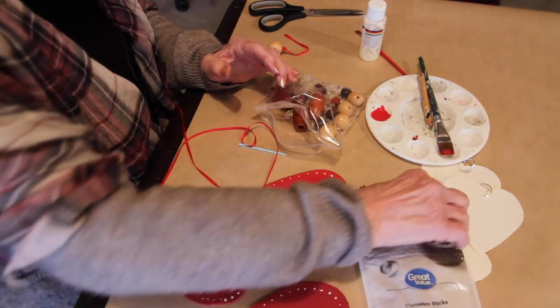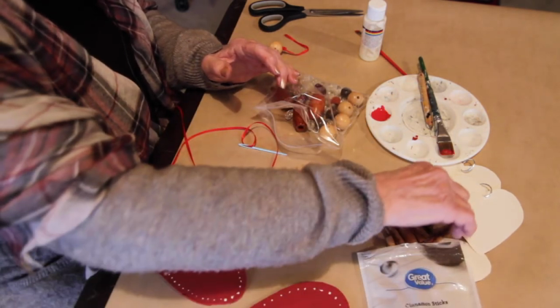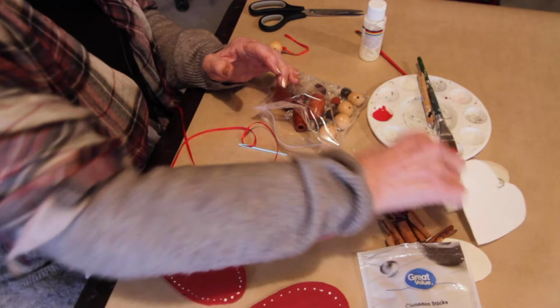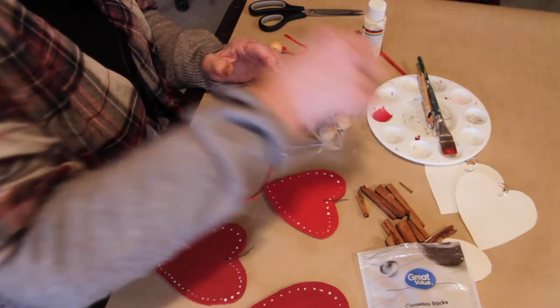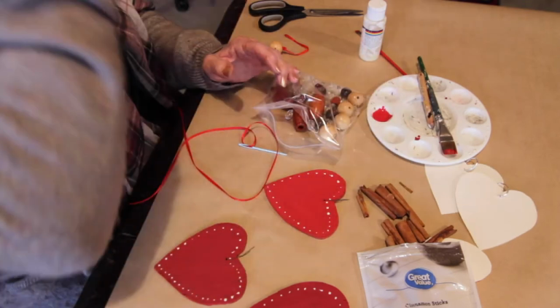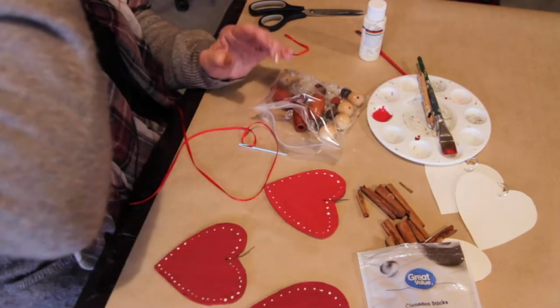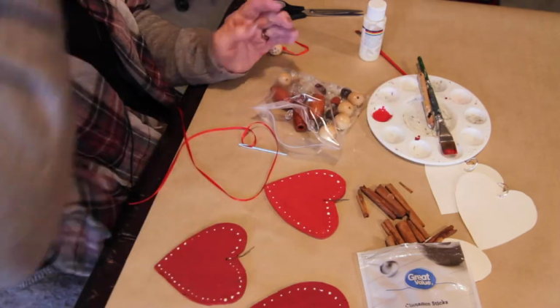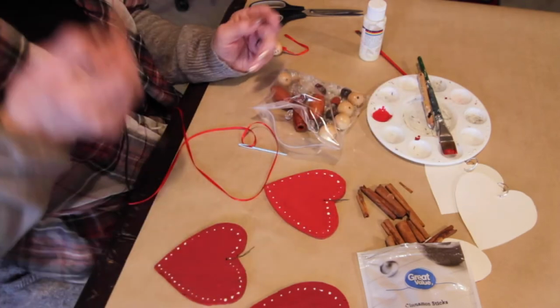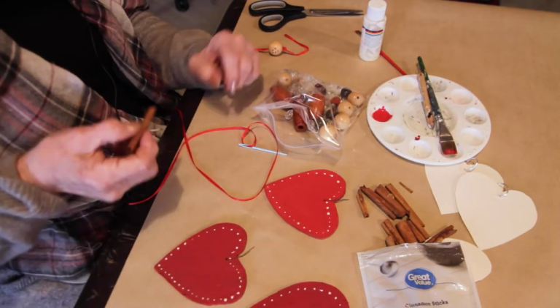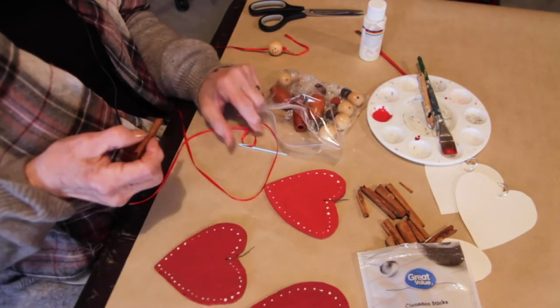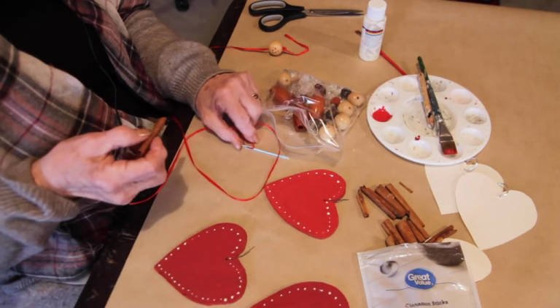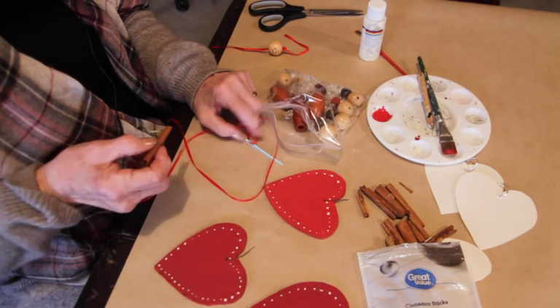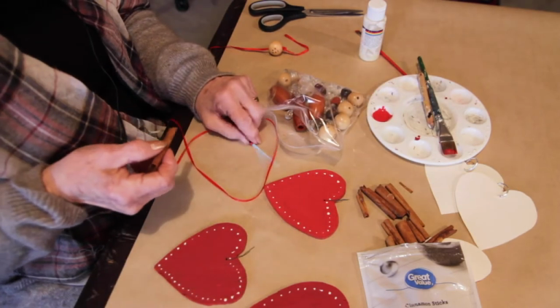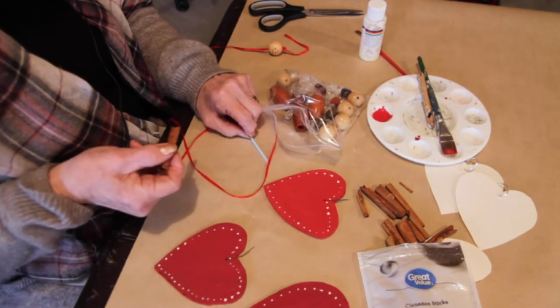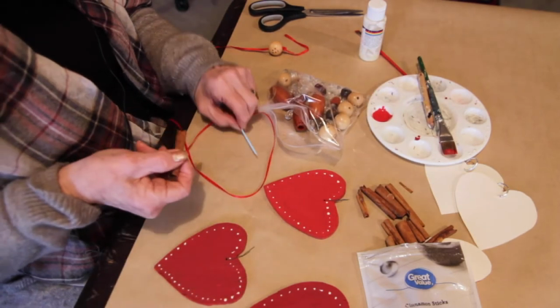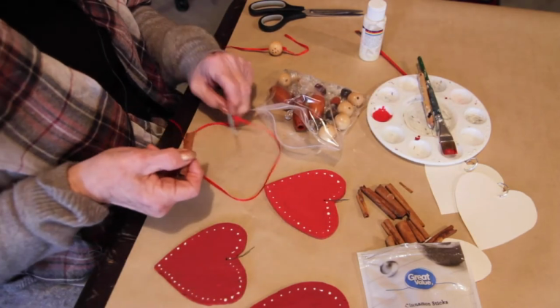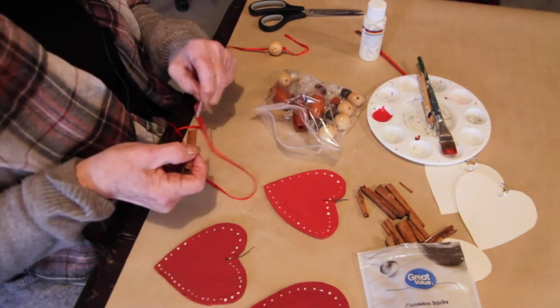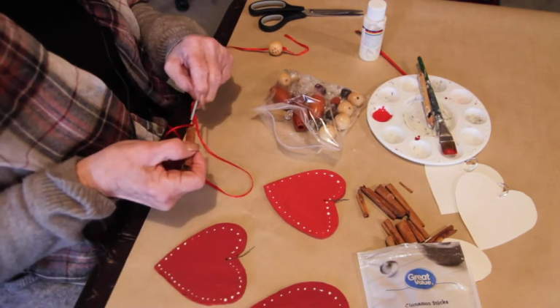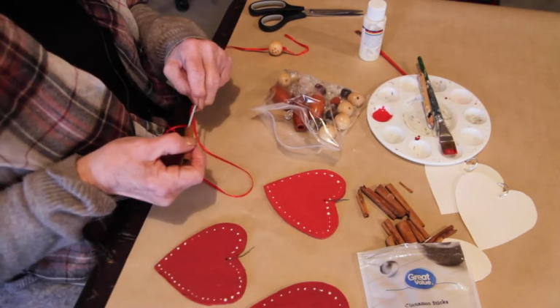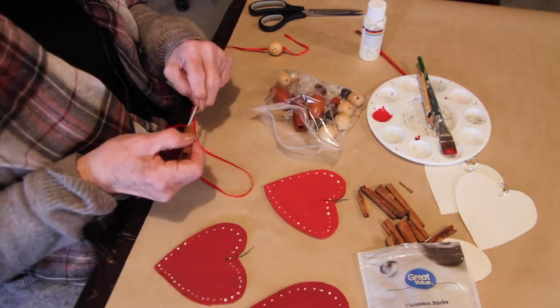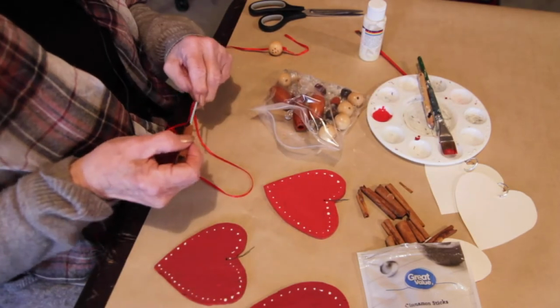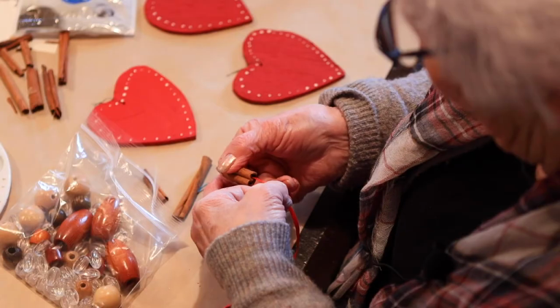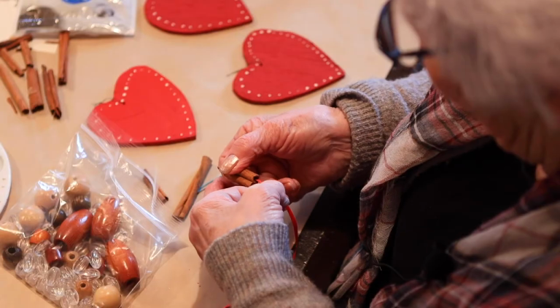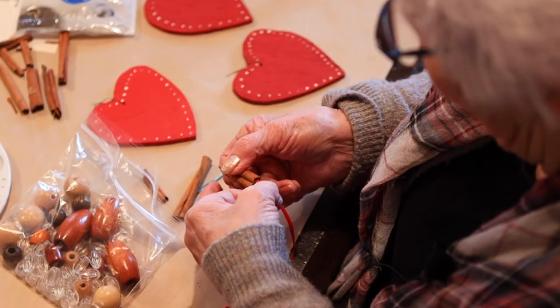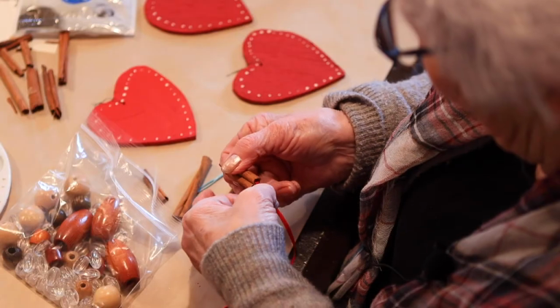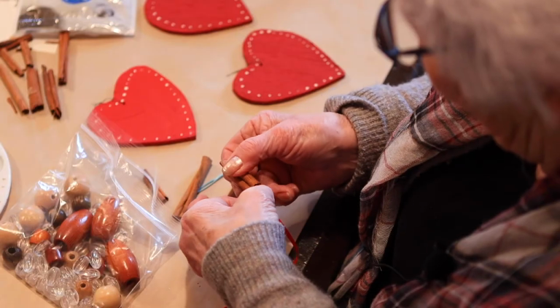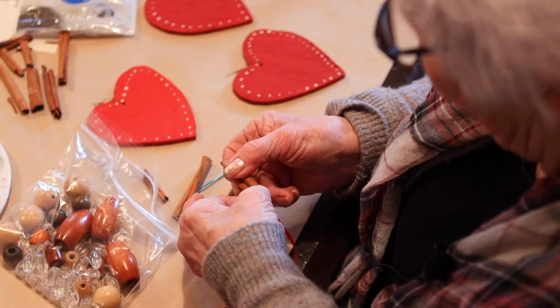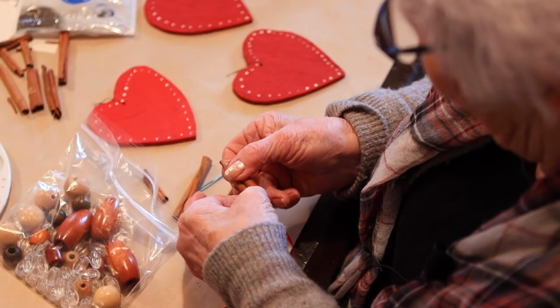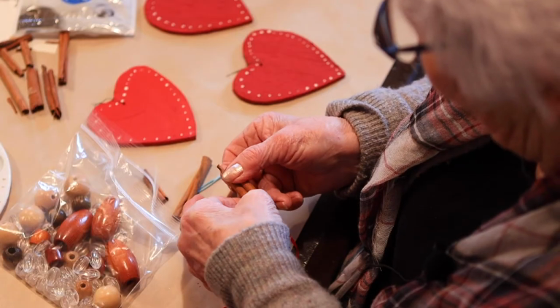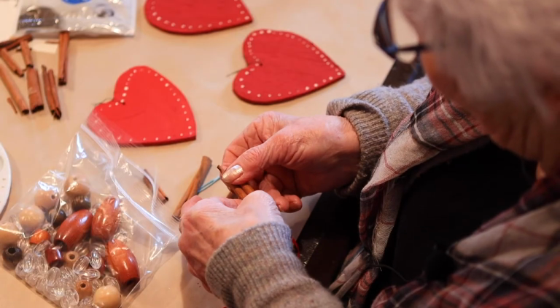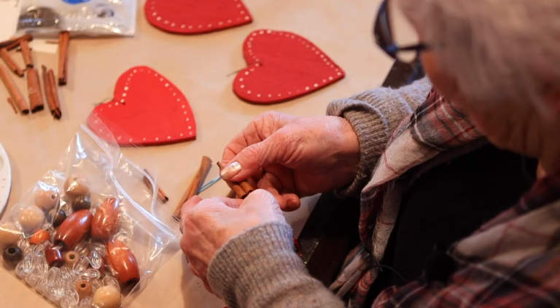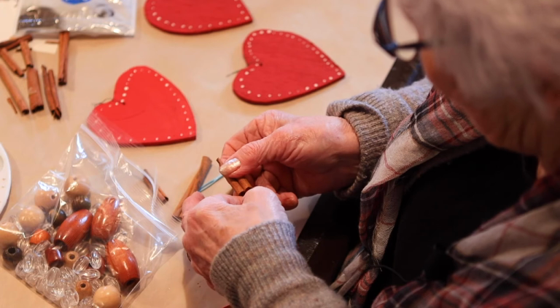Mmm, they smell so nice. It smells so good.